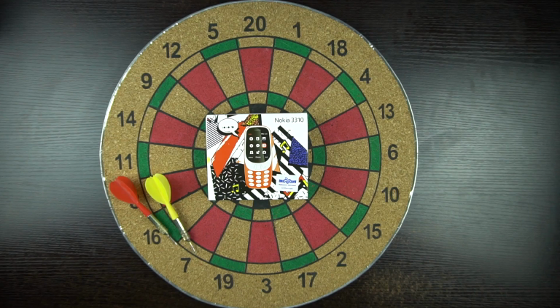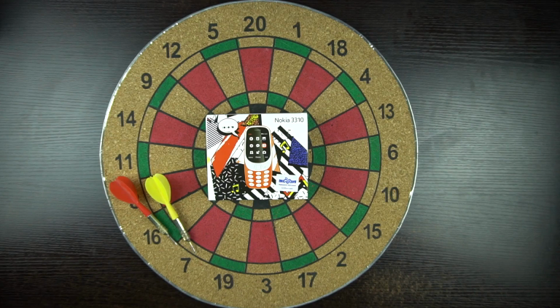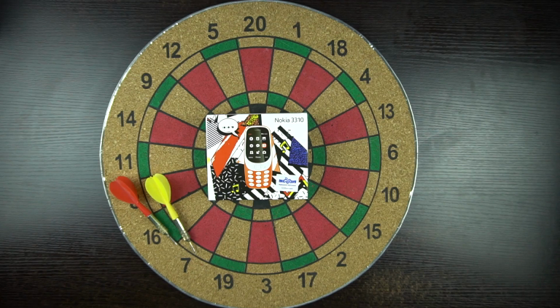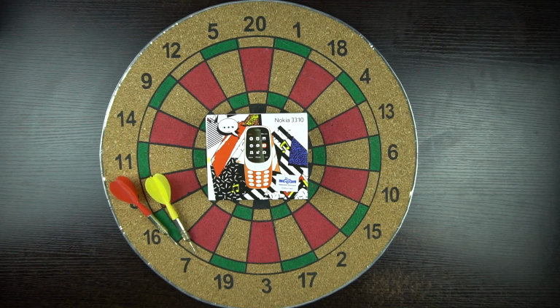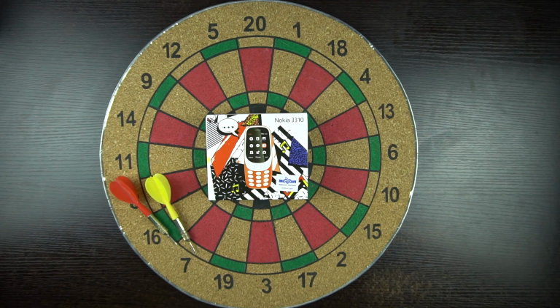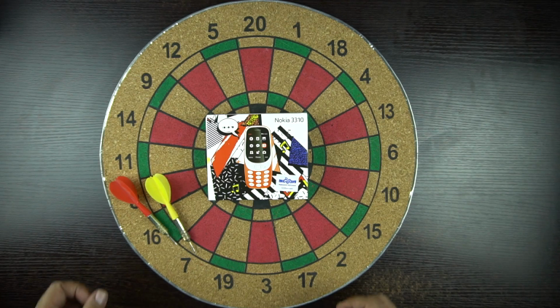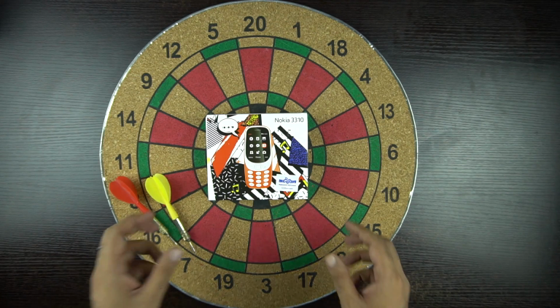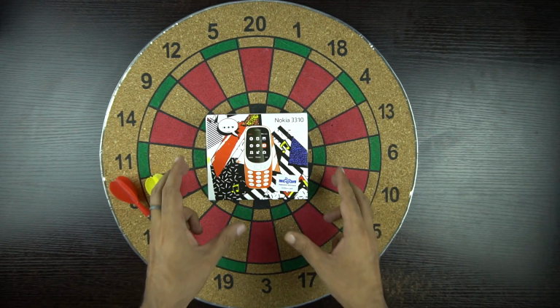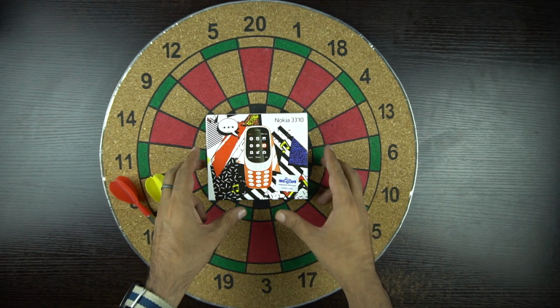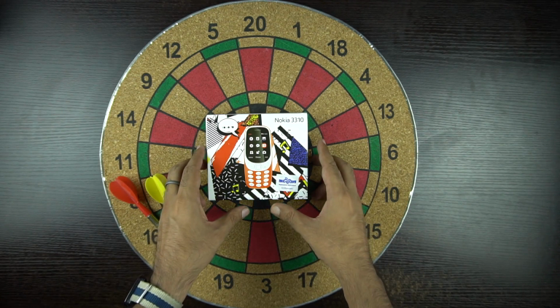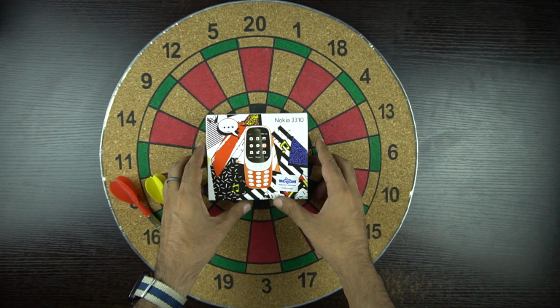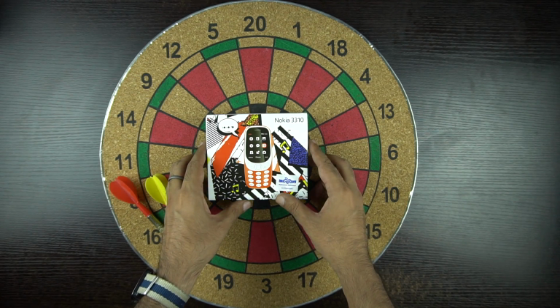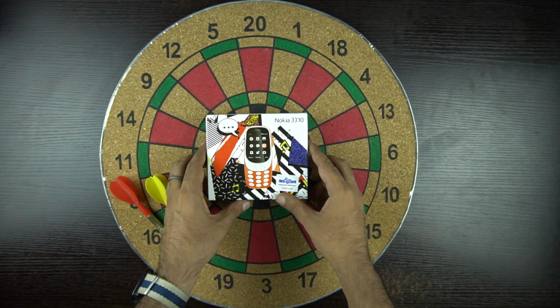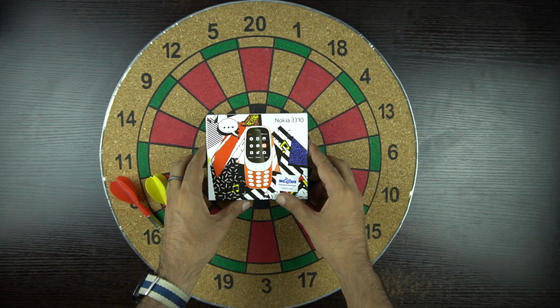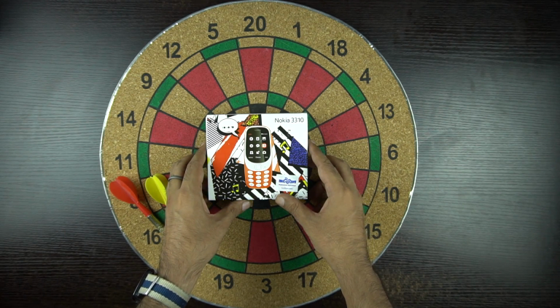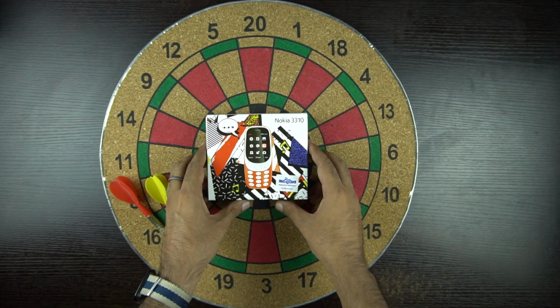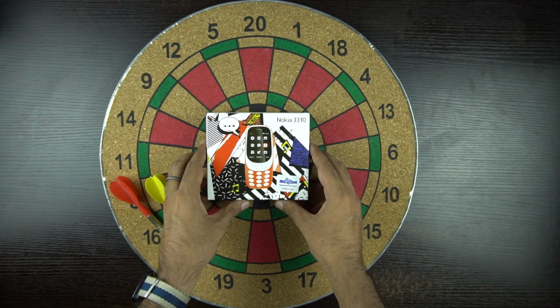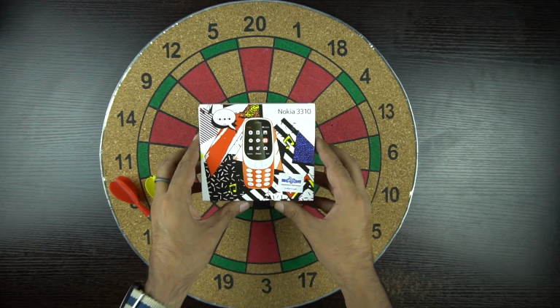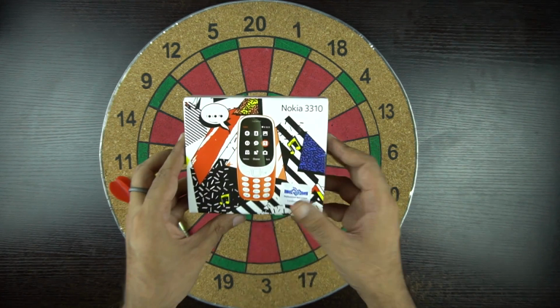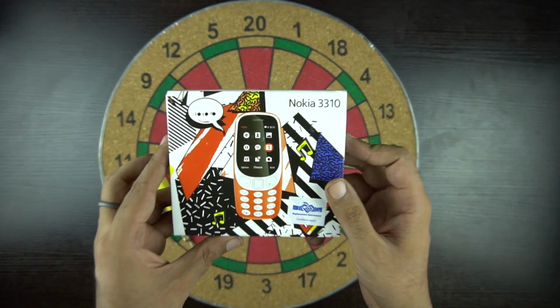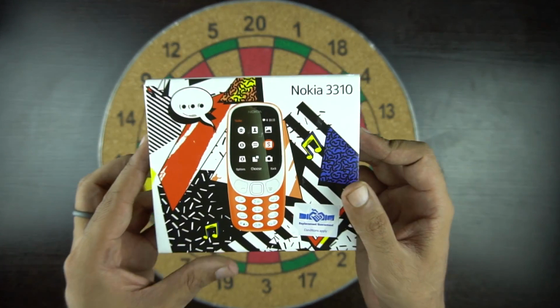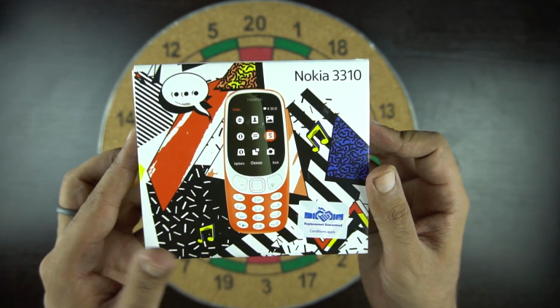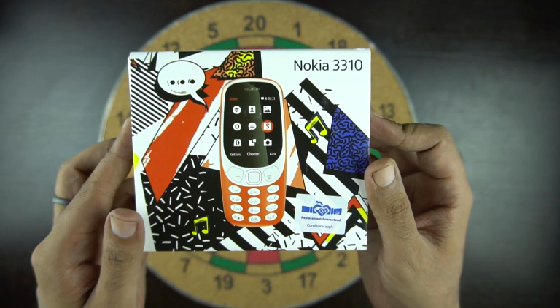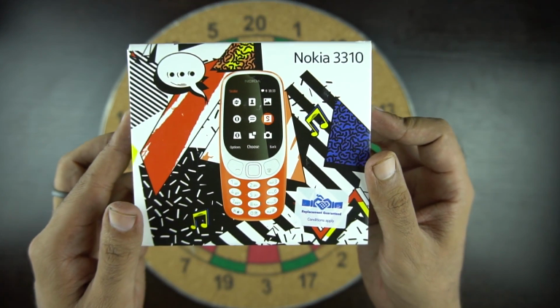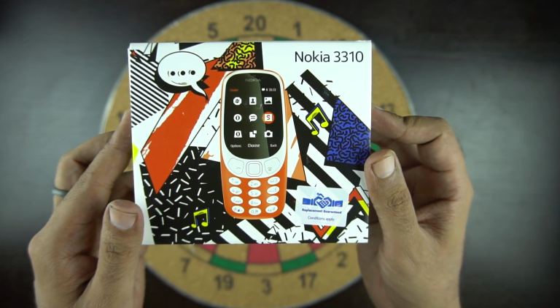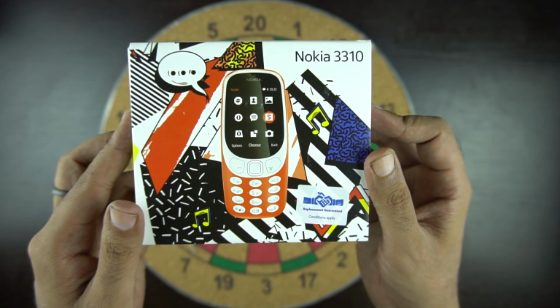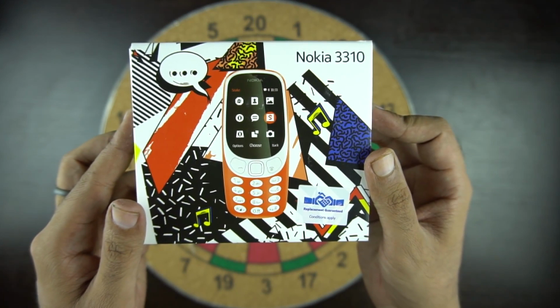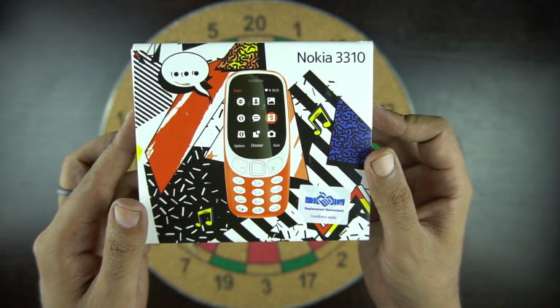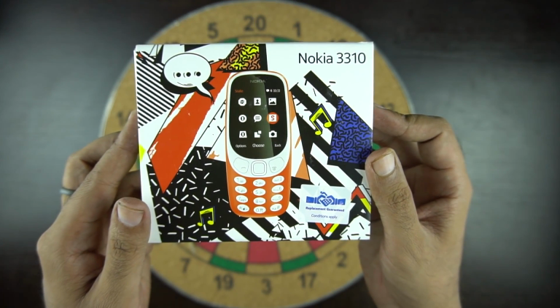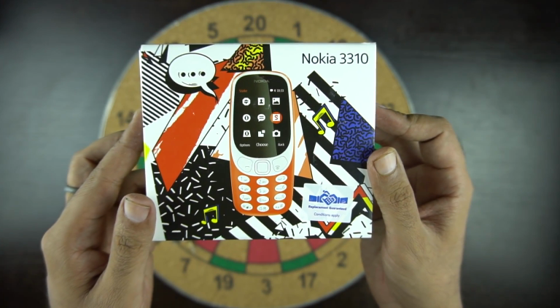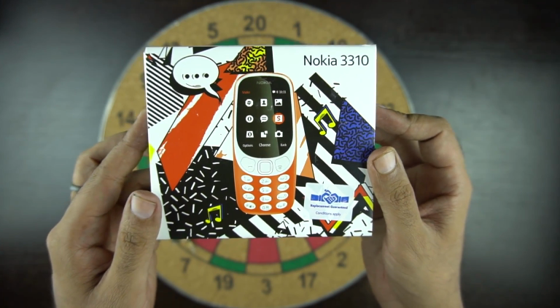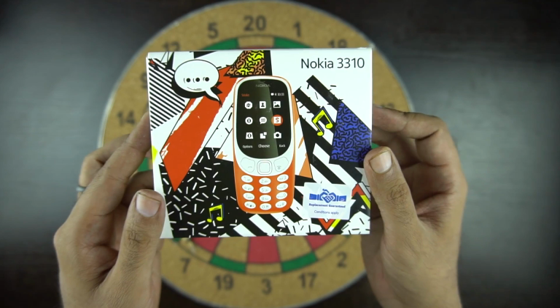We got this phone from Croma after booking it online, and we picked it up from one of the stores in Delhi for Rs. 3310.